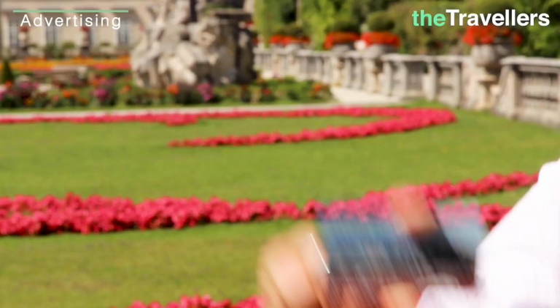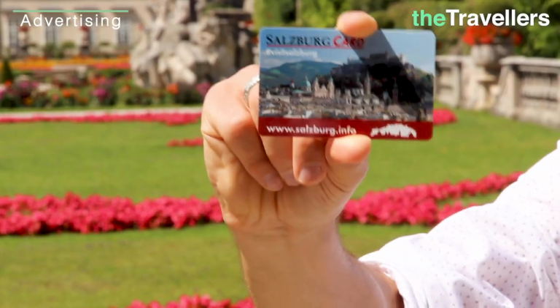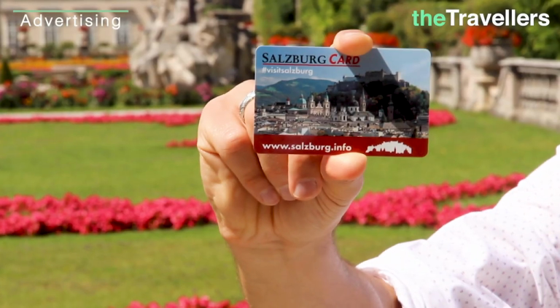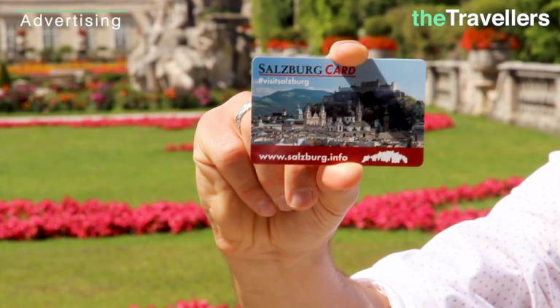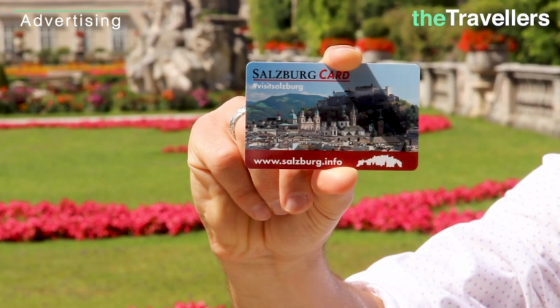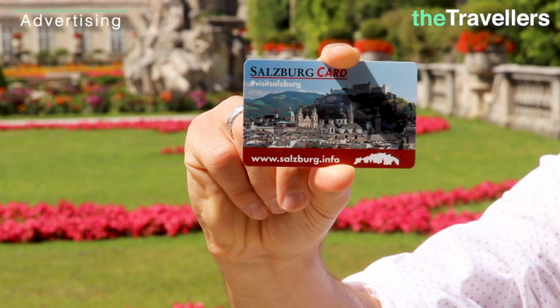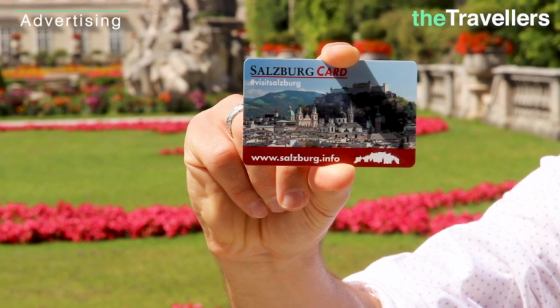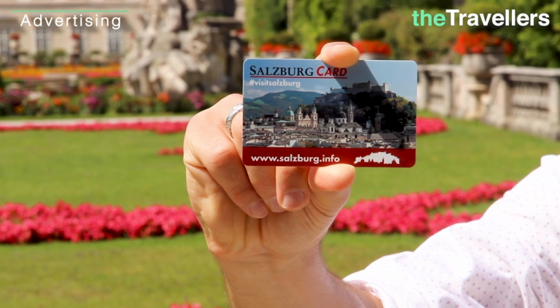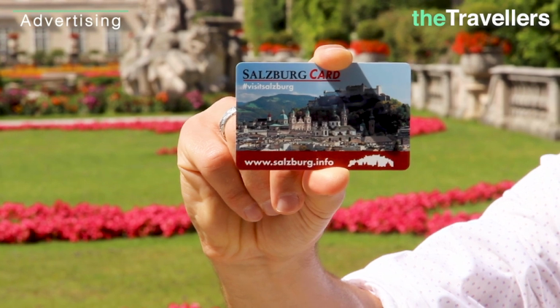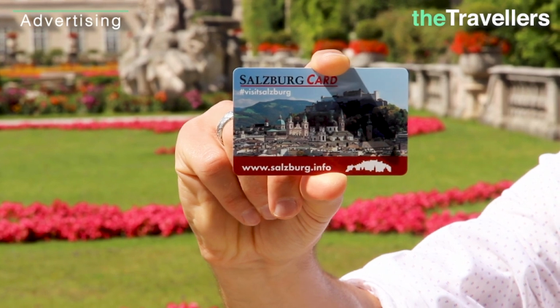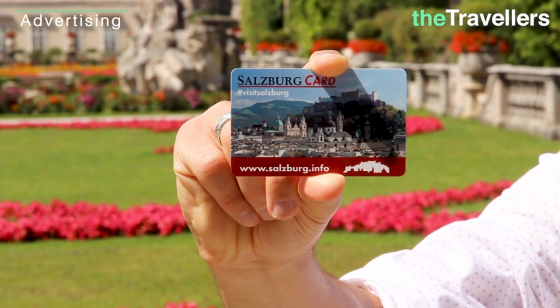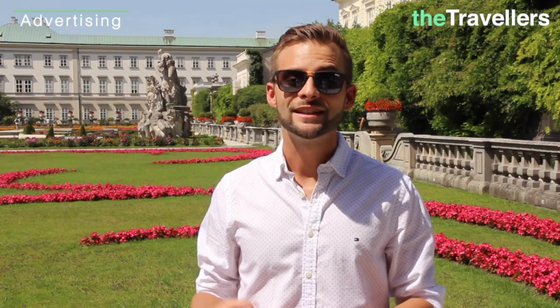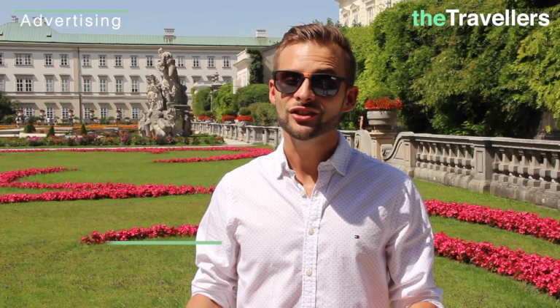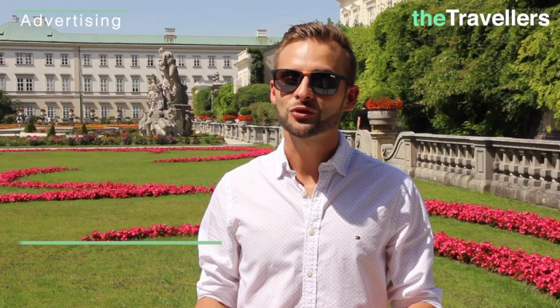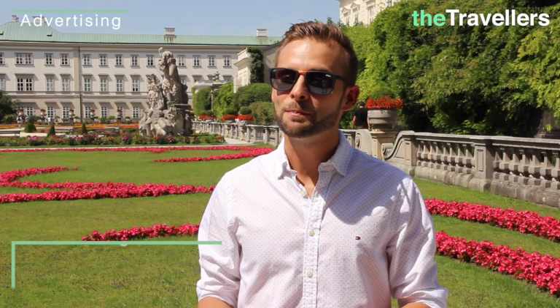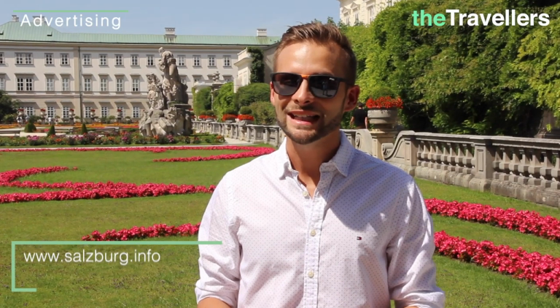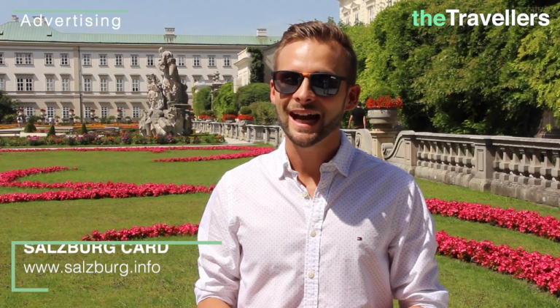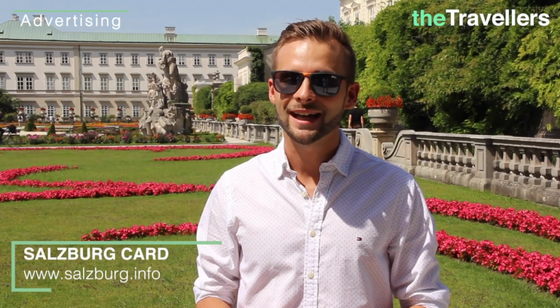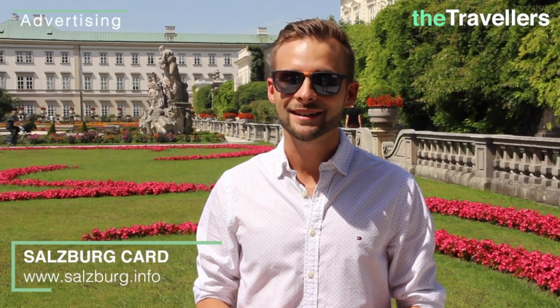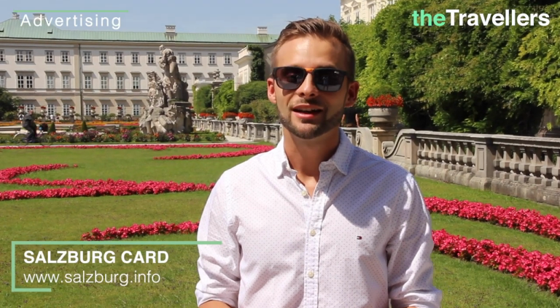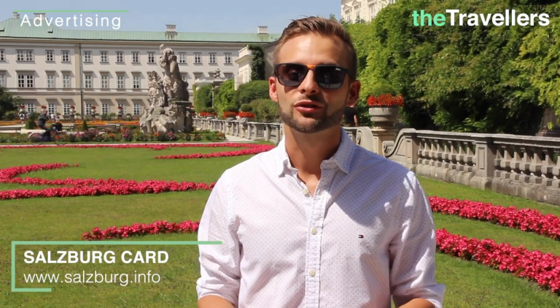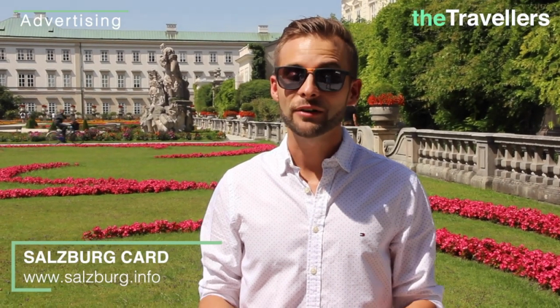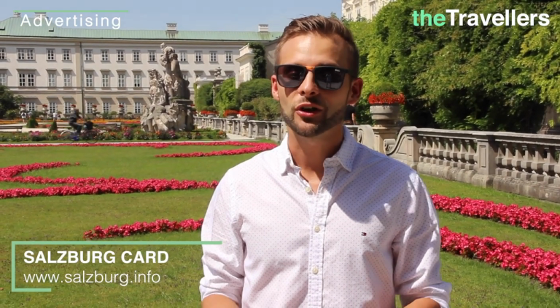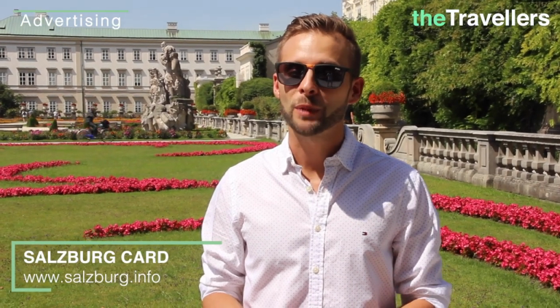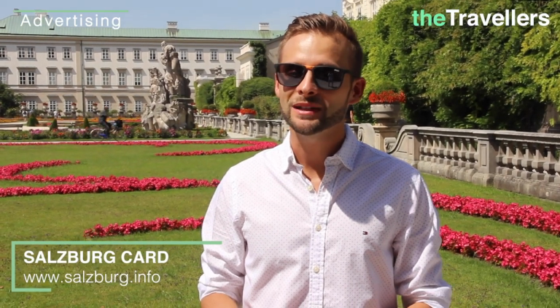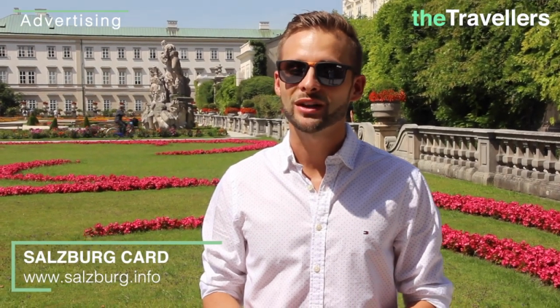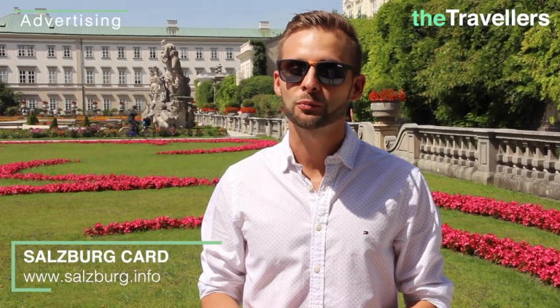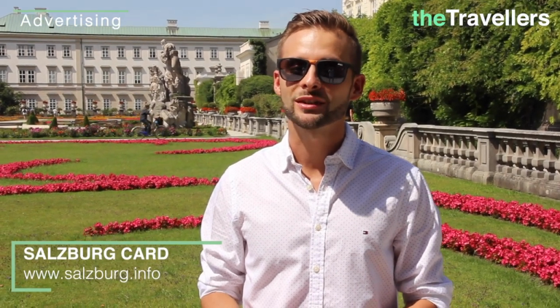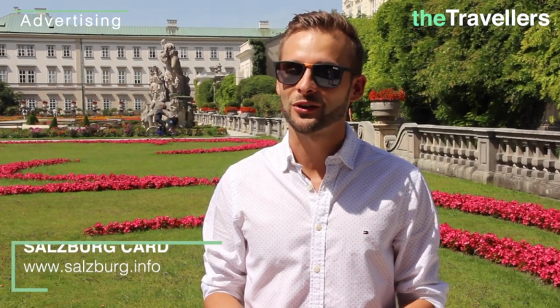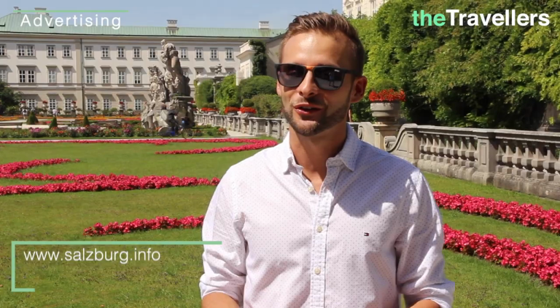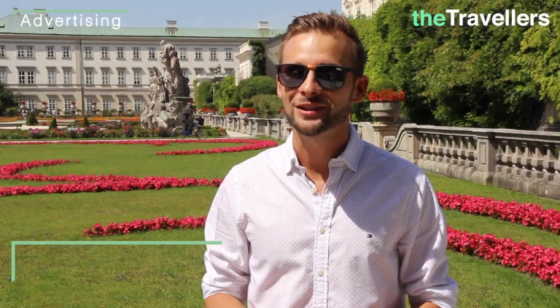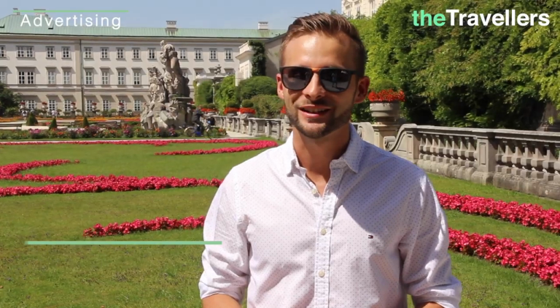Do you want free admission to many sites in Salzburg? The Salzburg Card makes it possible. In addition to the many highlights, travel on public transport is also included.